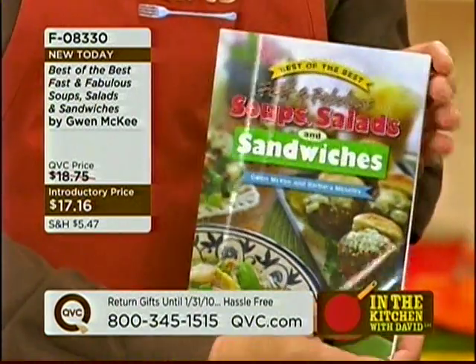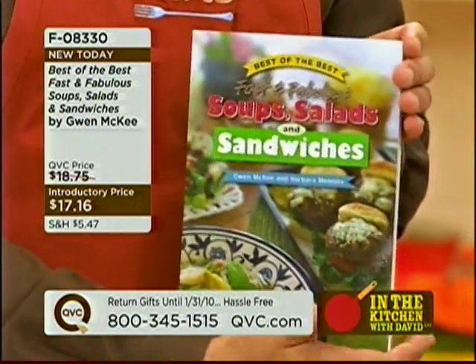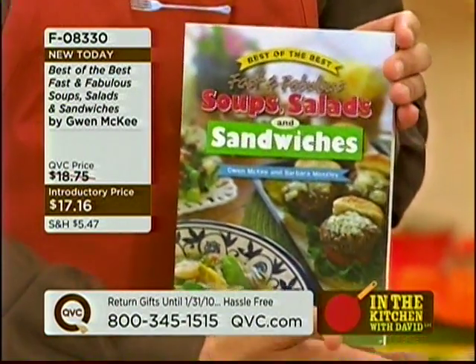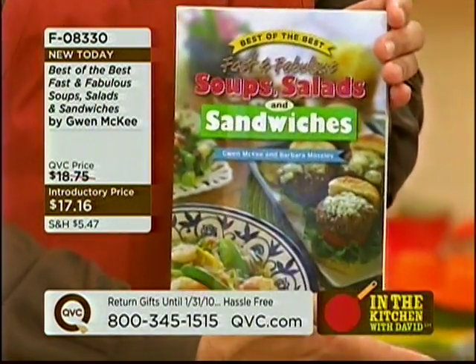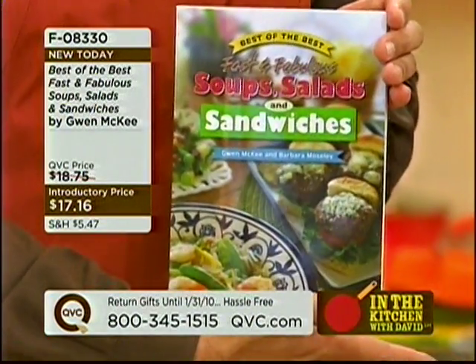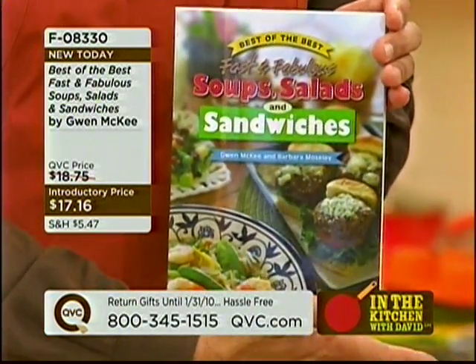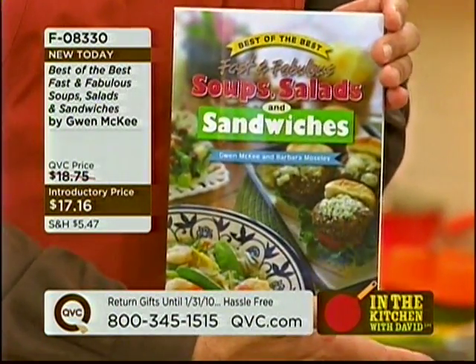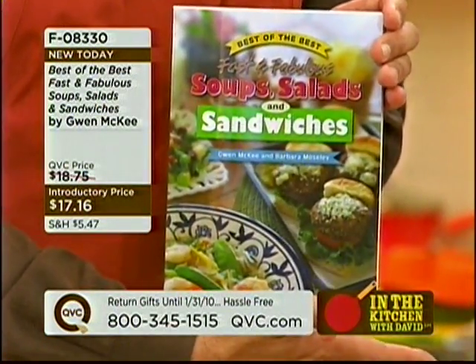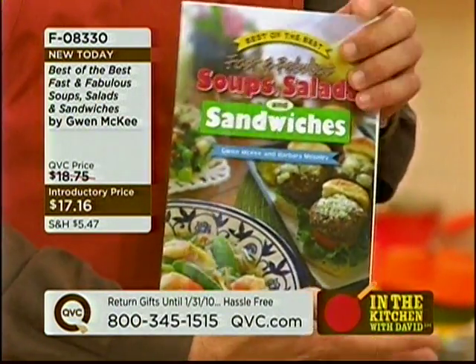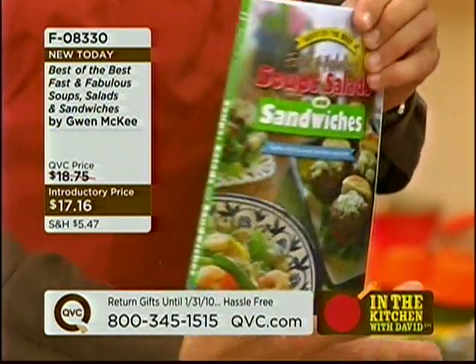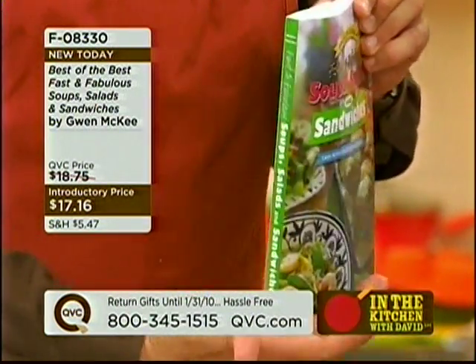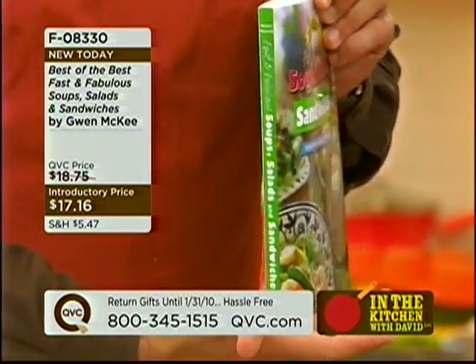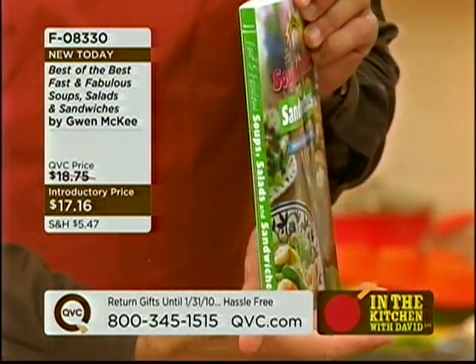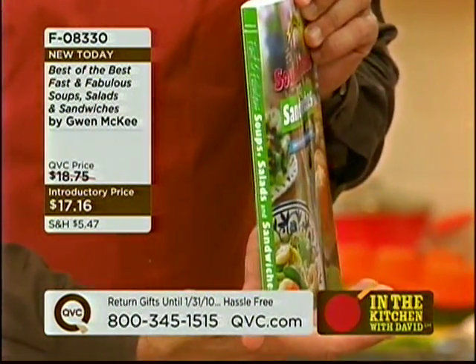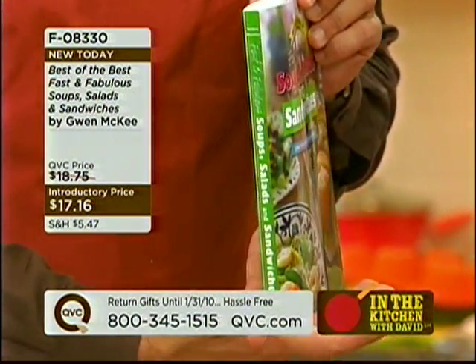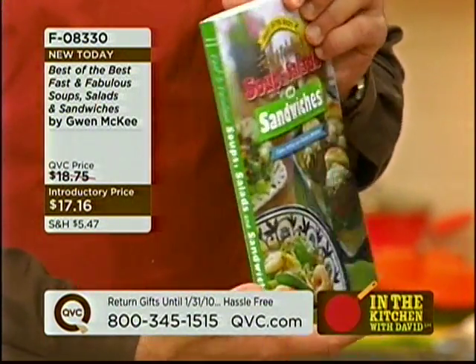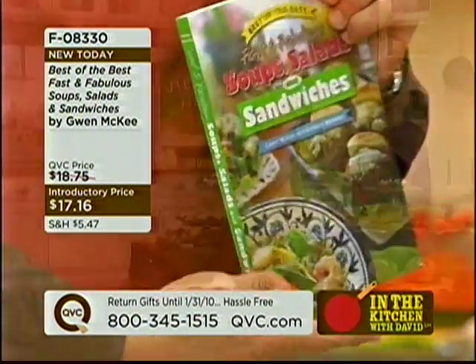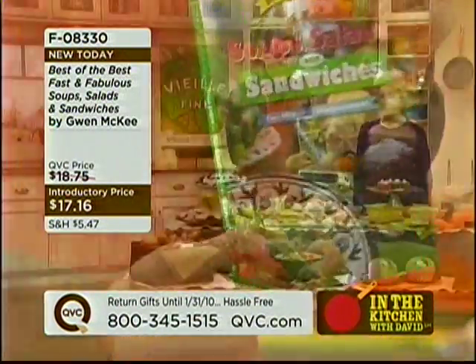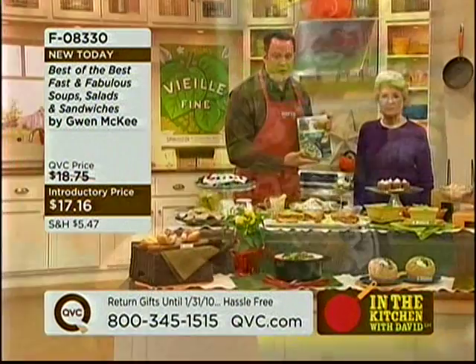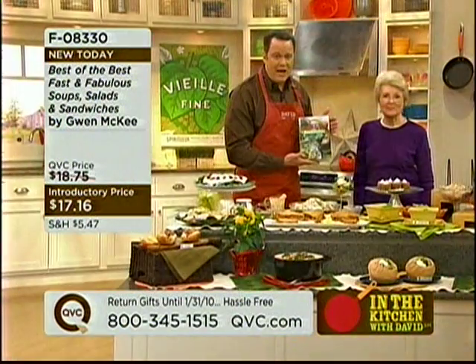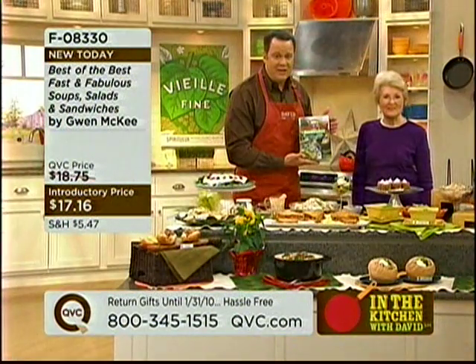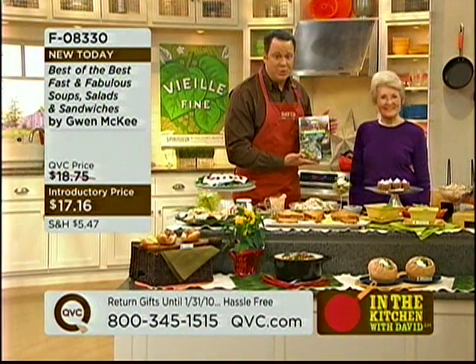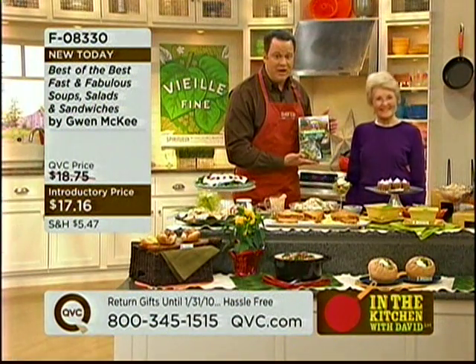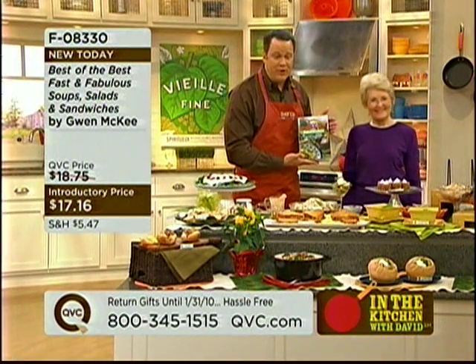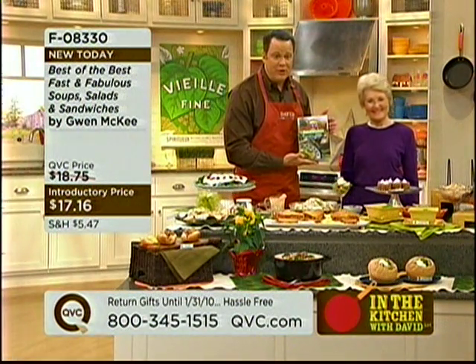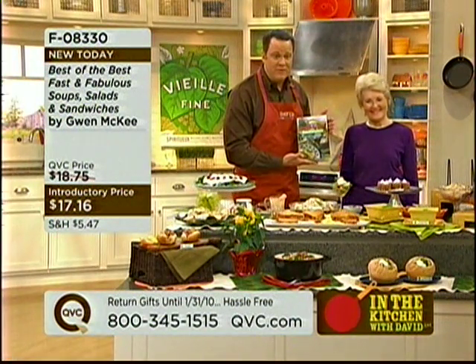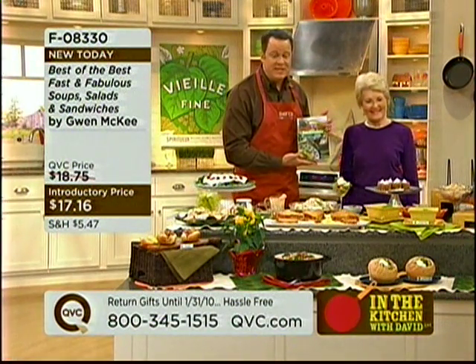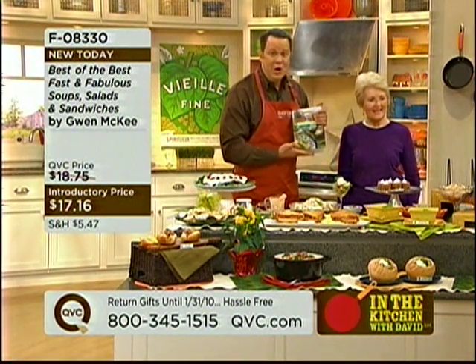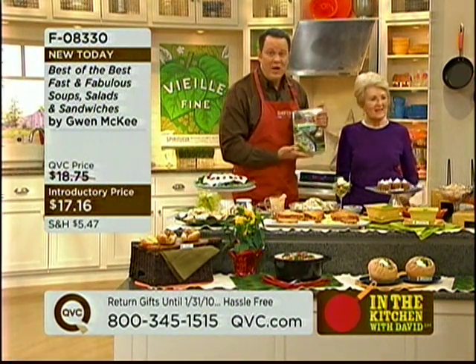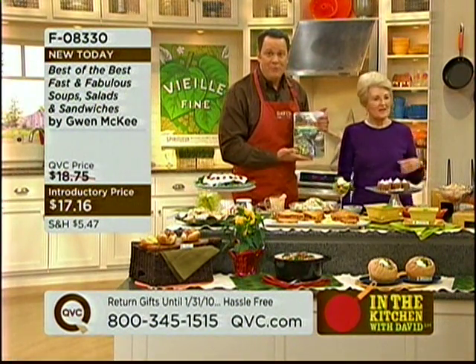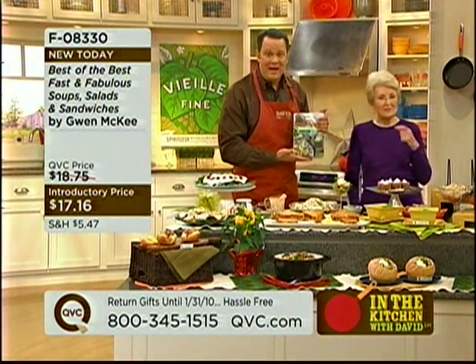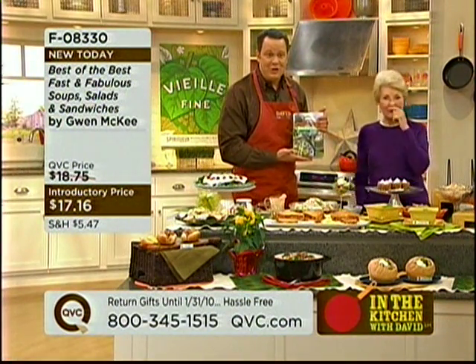413 soups, salads, and sandwiches — it's a must-have in your cookbook library. We're adding it to our library here at QVC, and we hope you'll add it to yours.